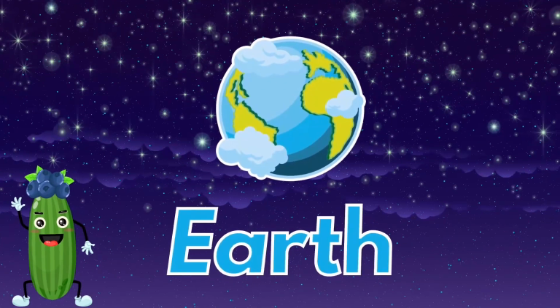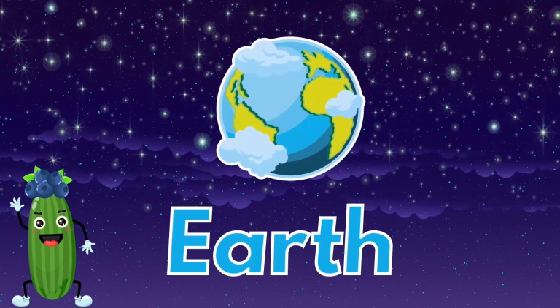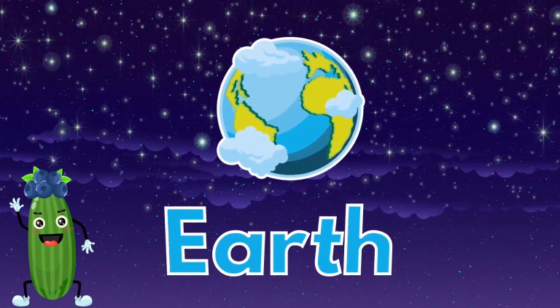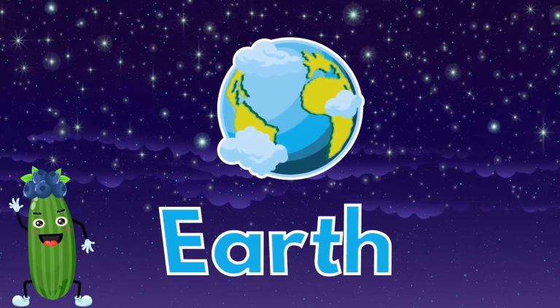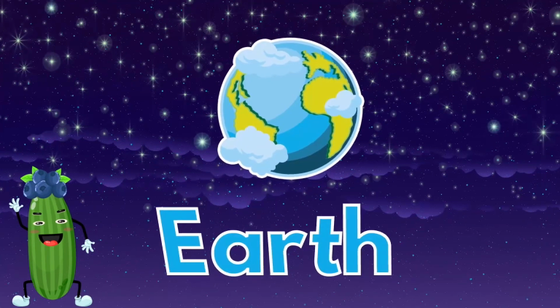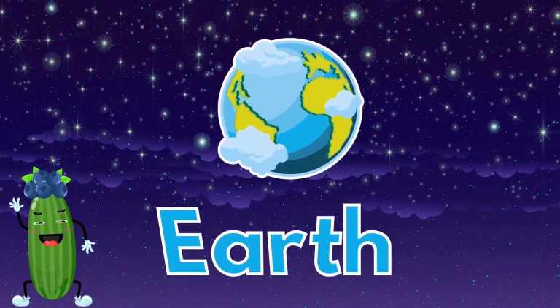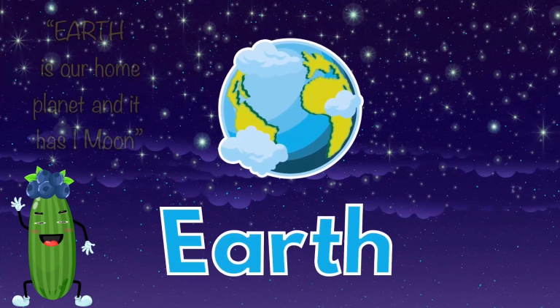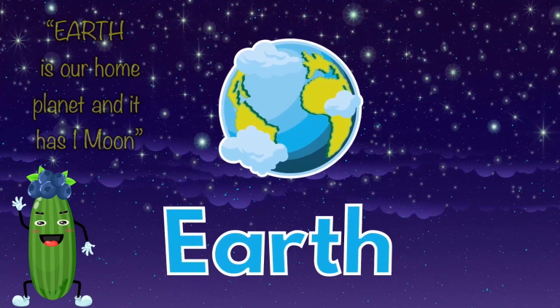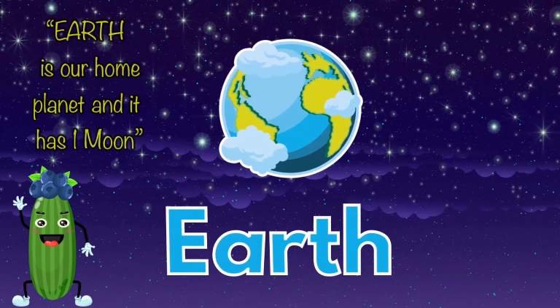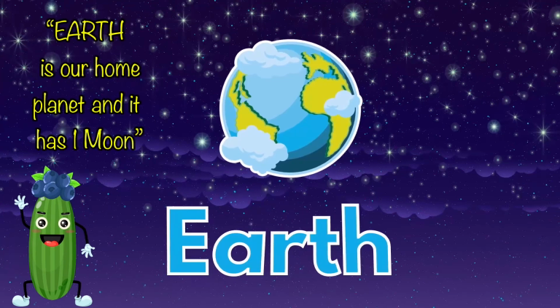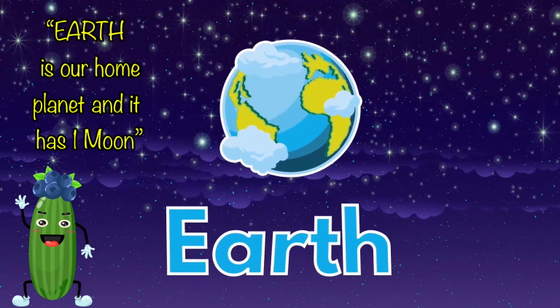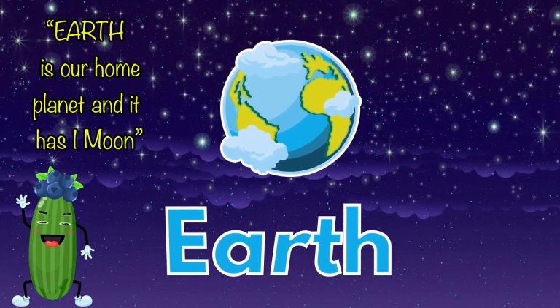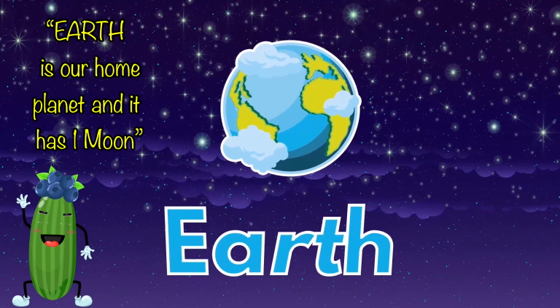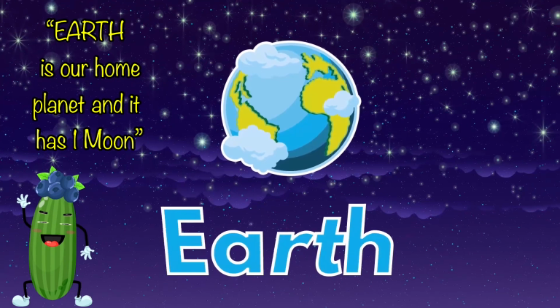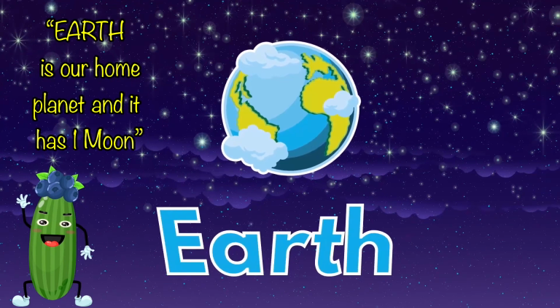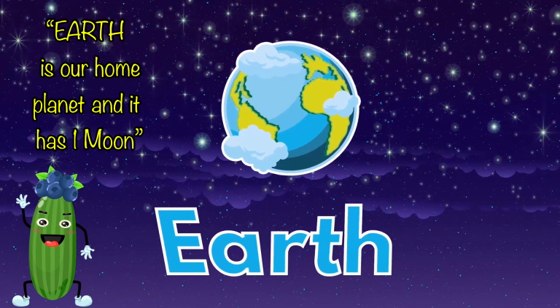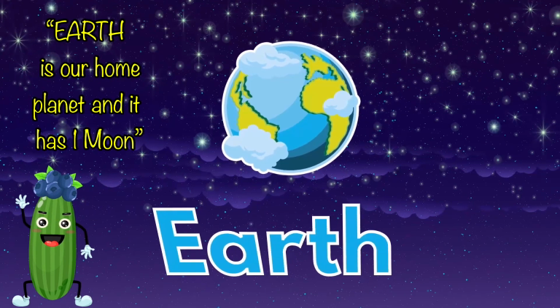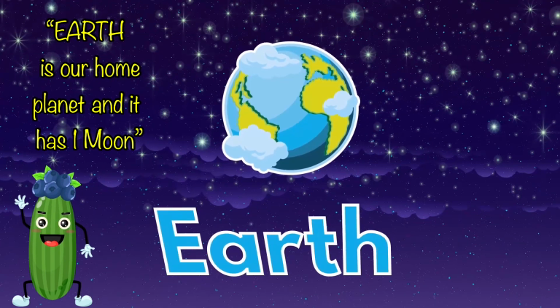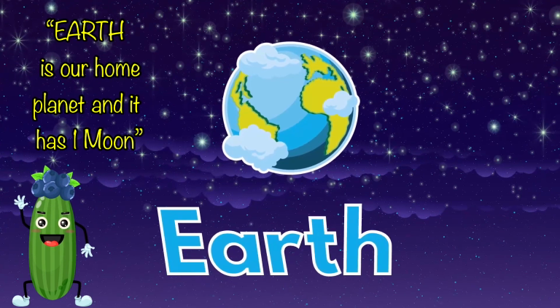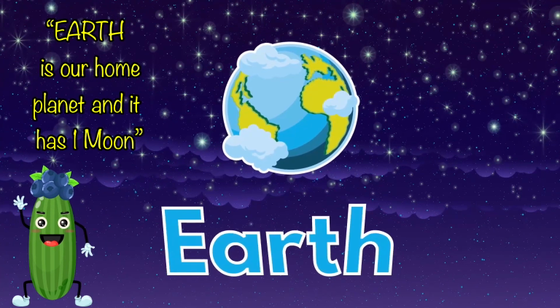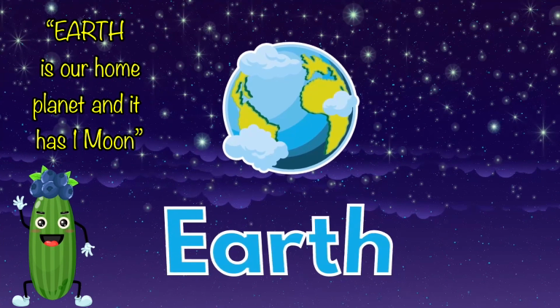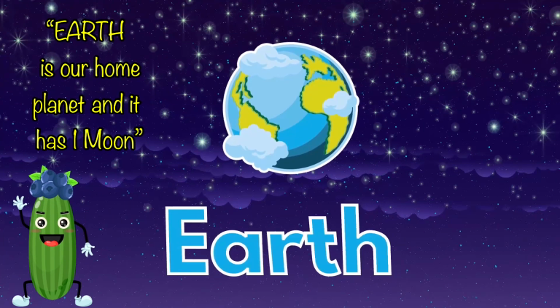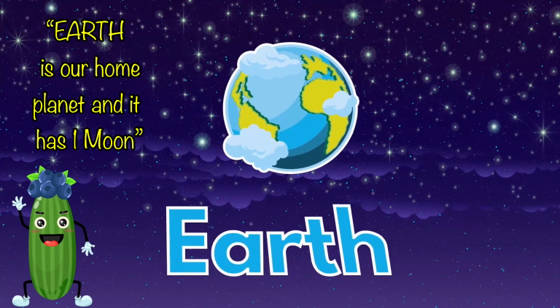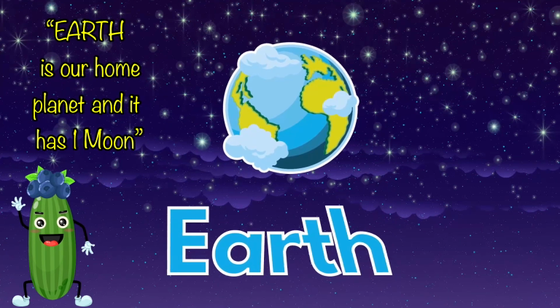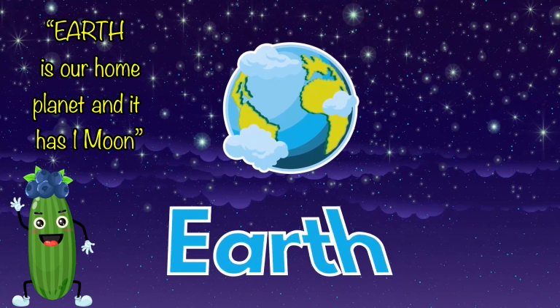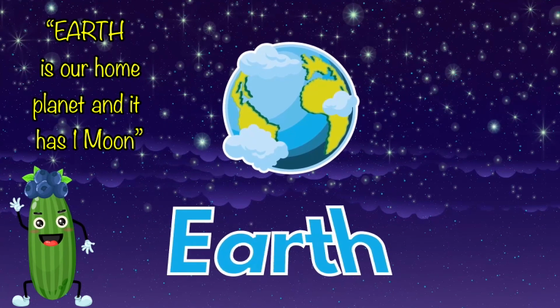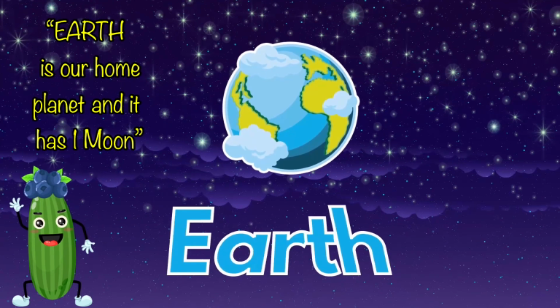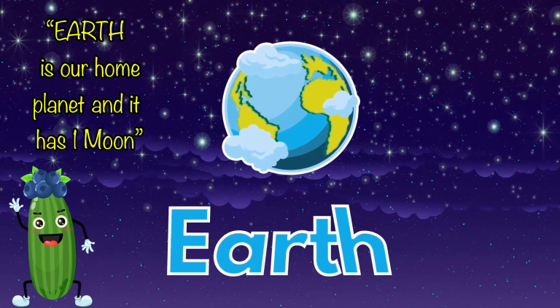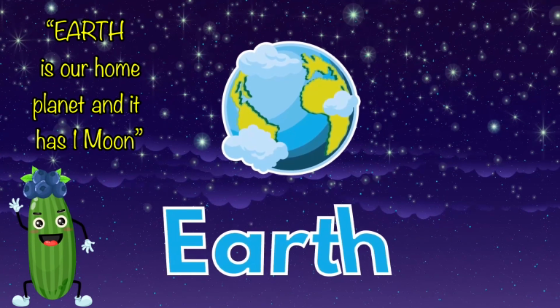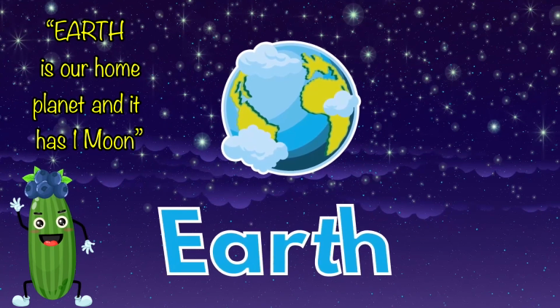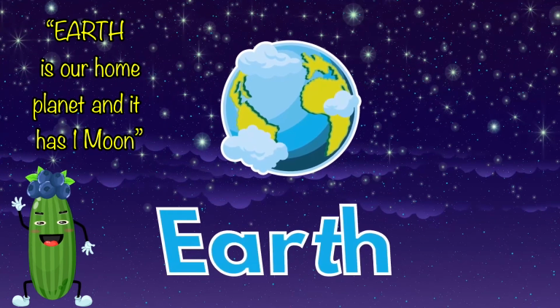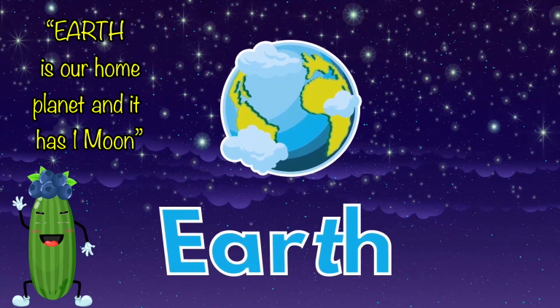Earth is our home planet and it has one moon.